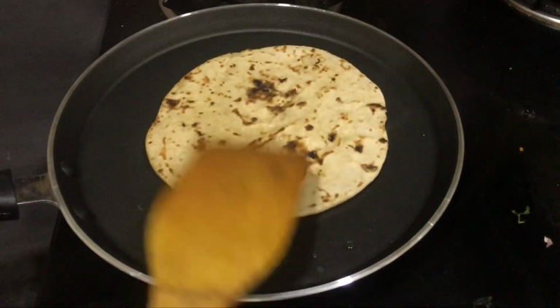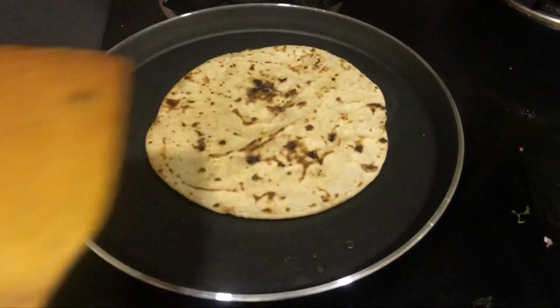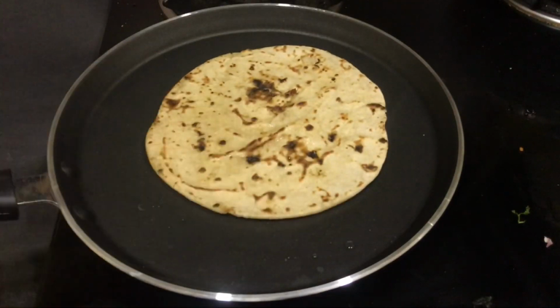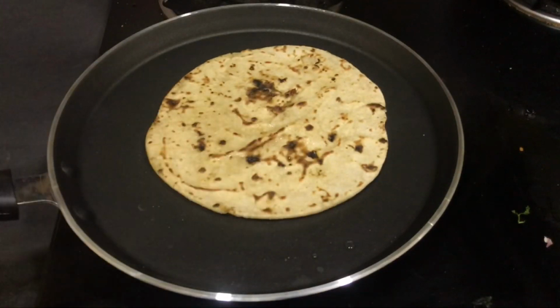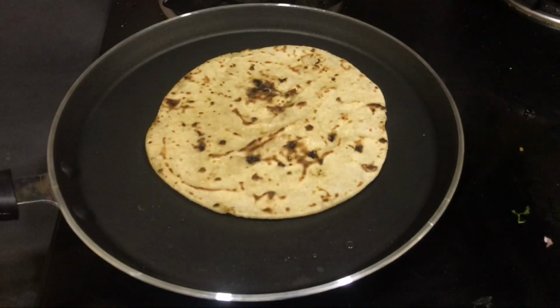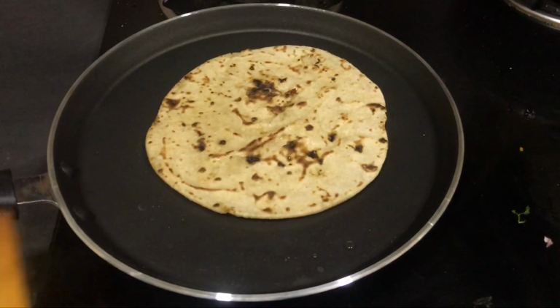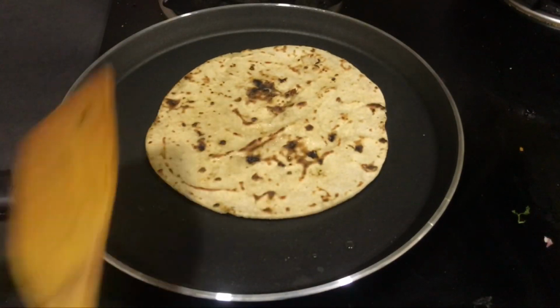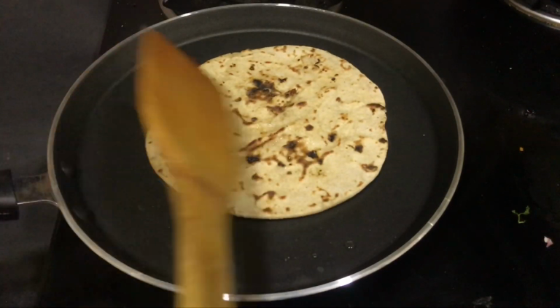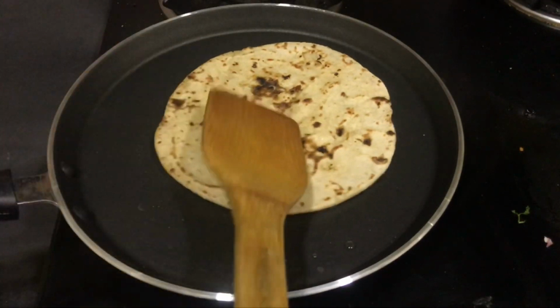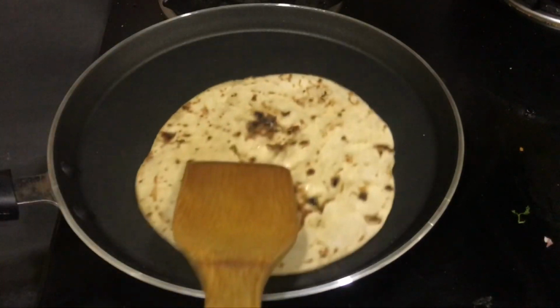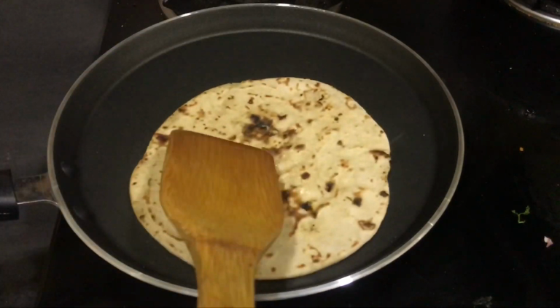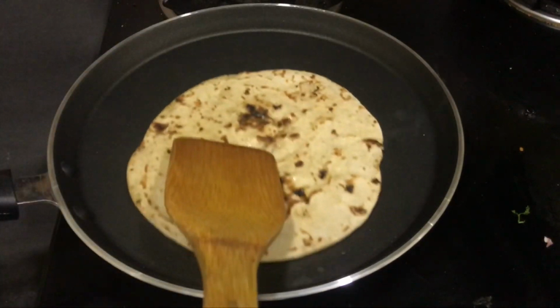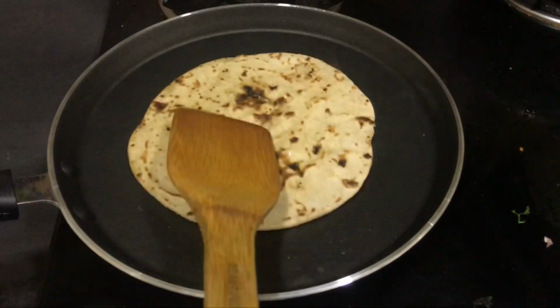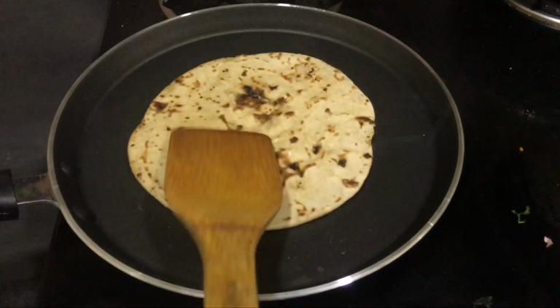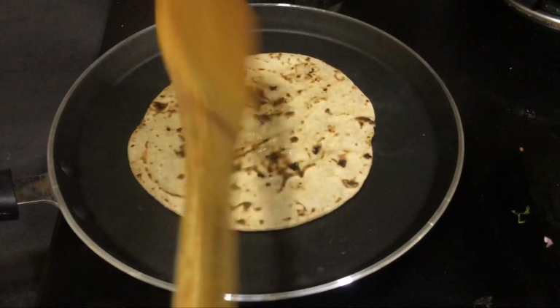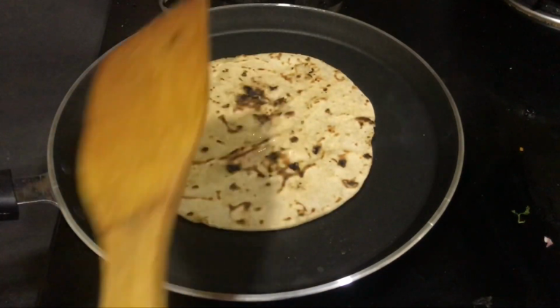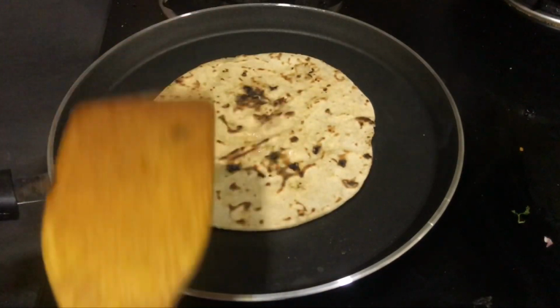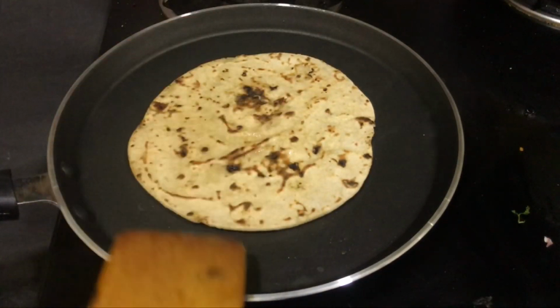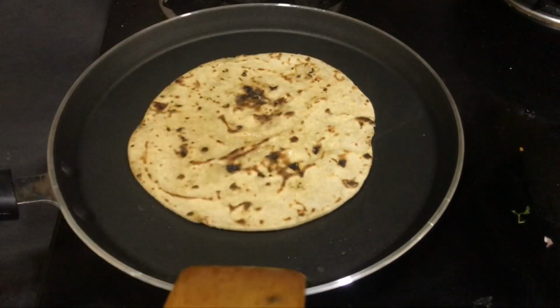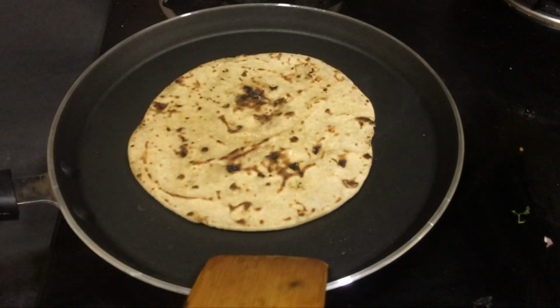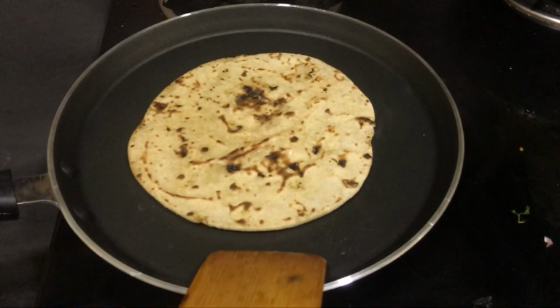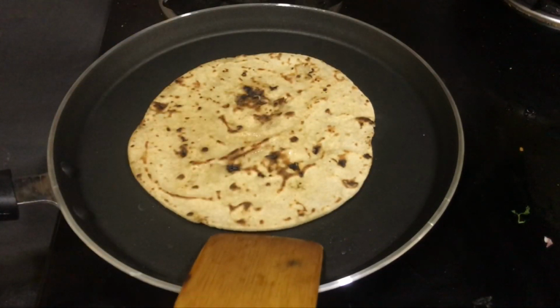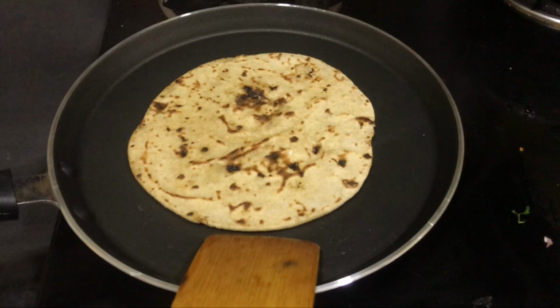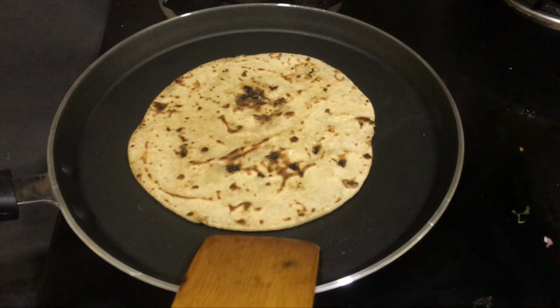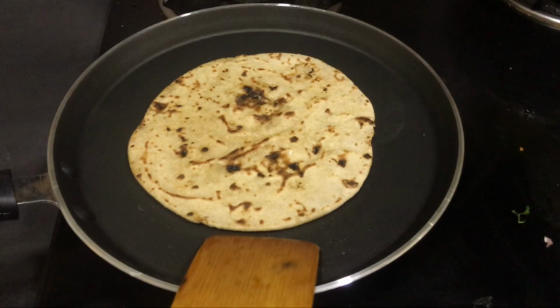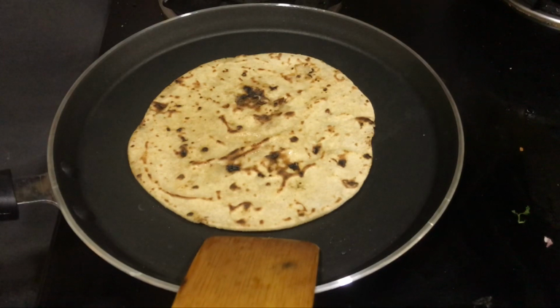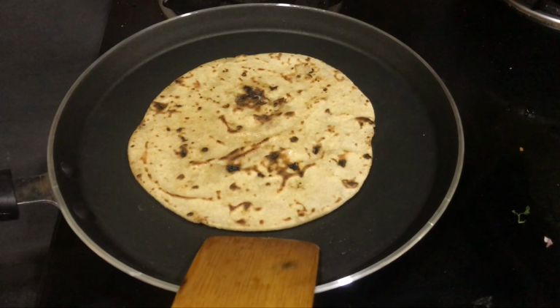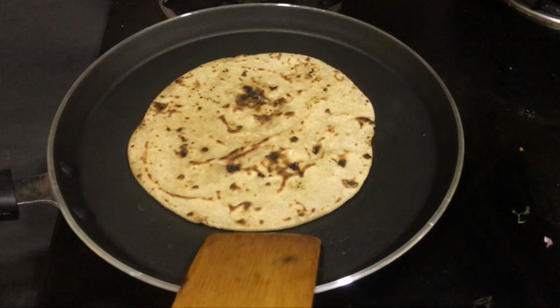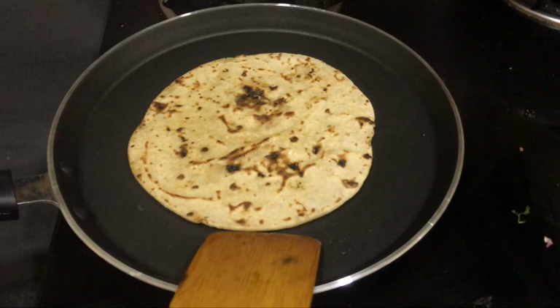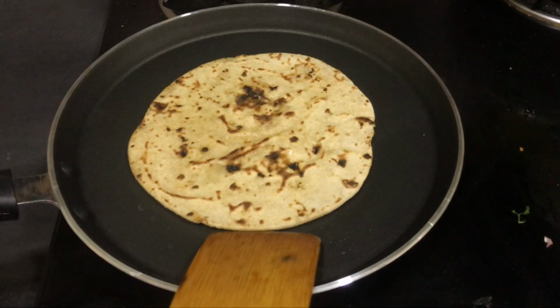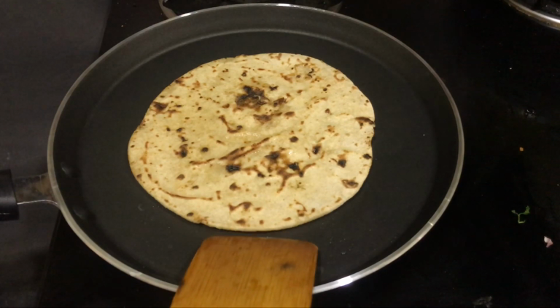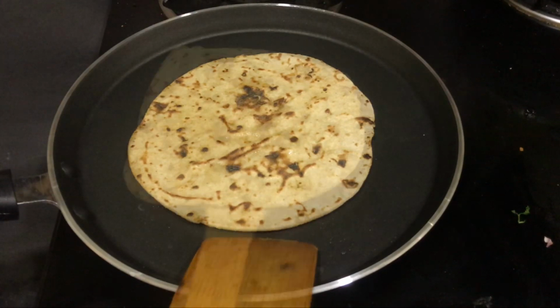After 30 to 40 seconds, when you feel the crunch is coming on the chapatis, just take them out onto a plate.